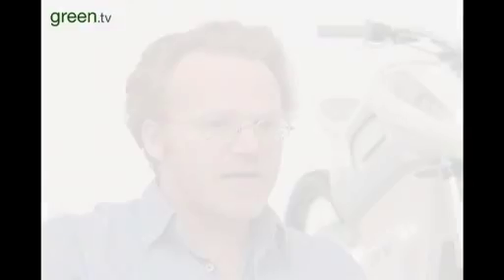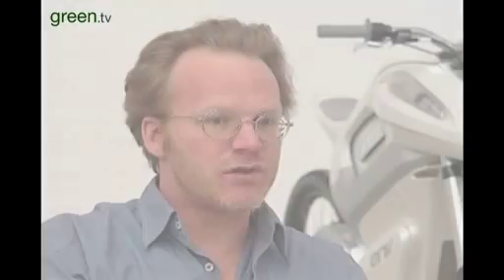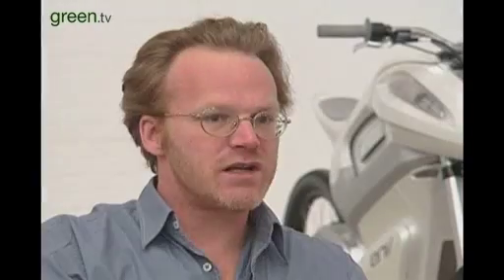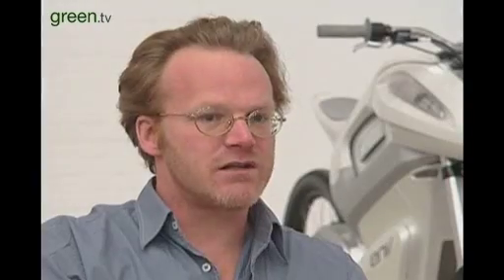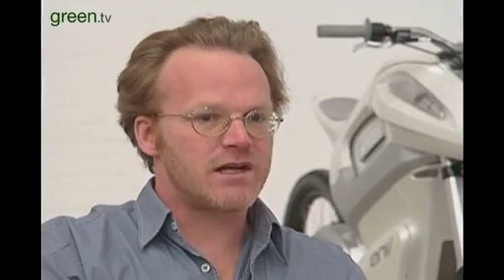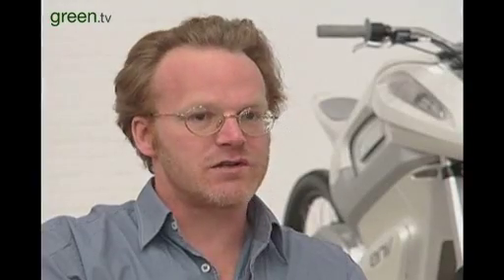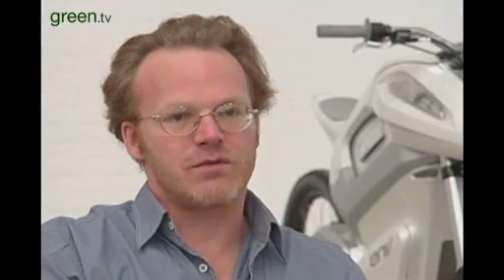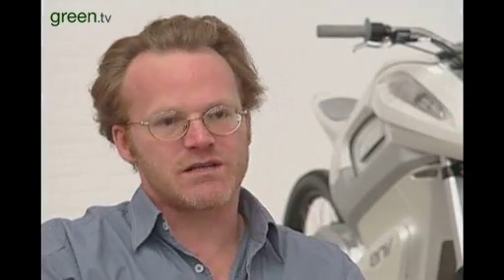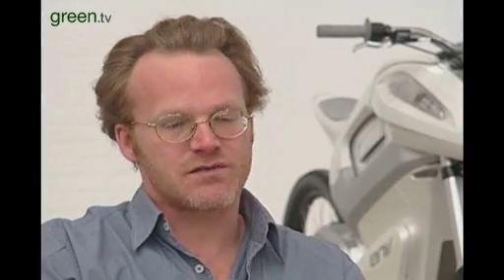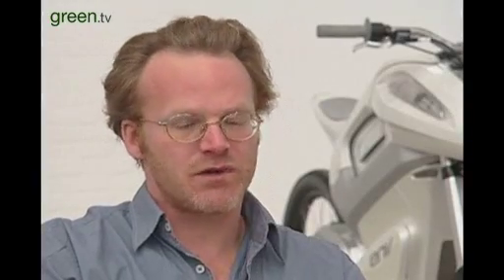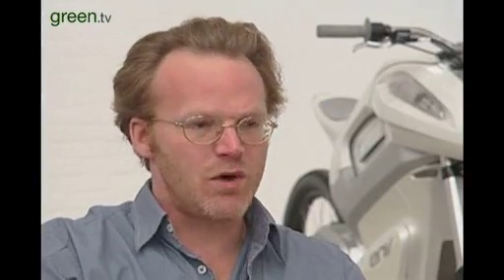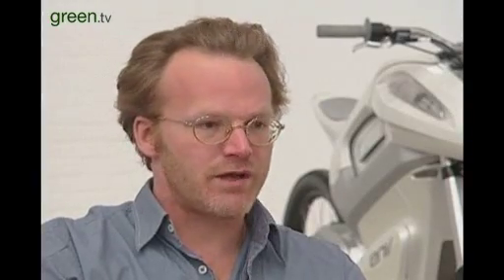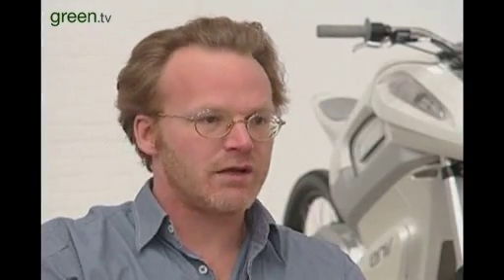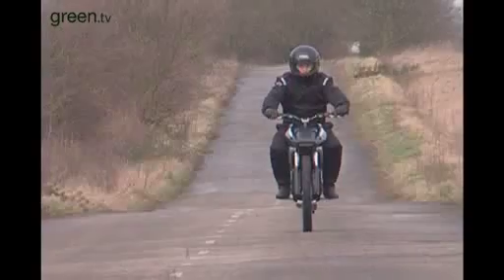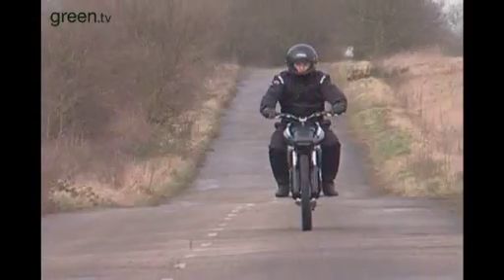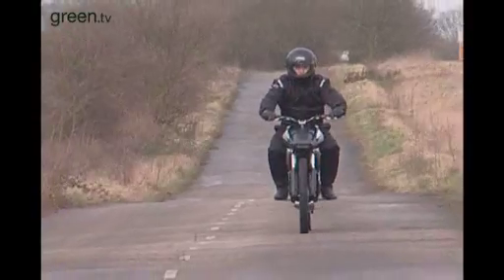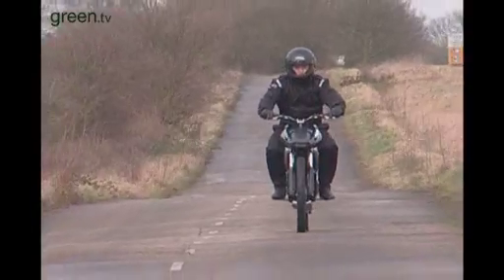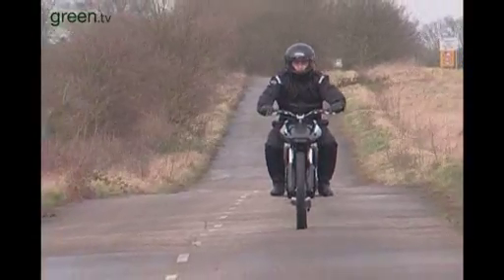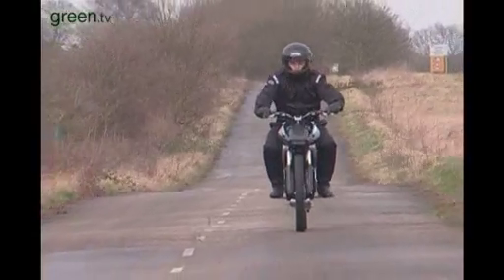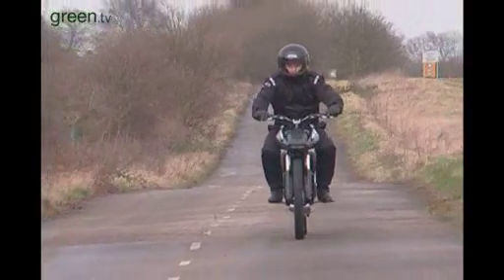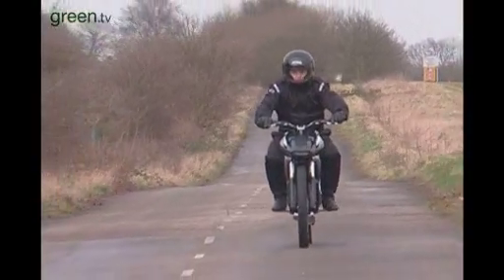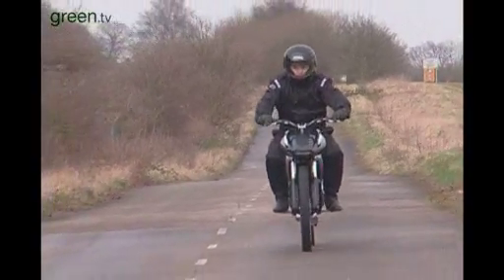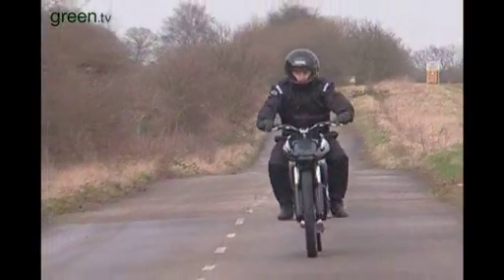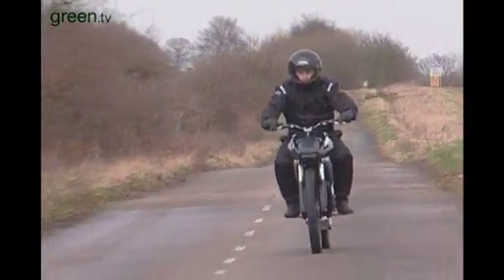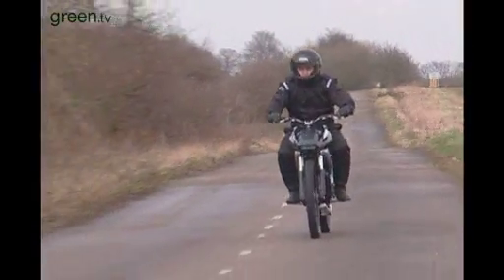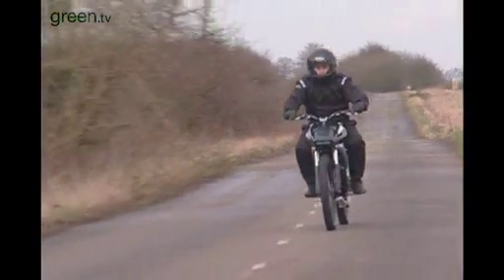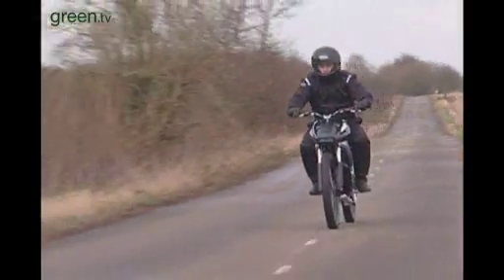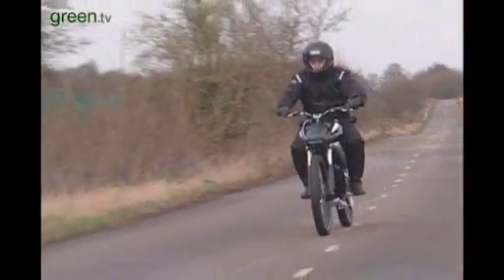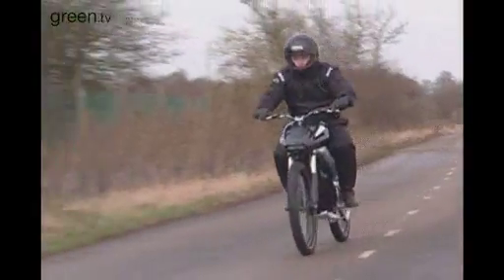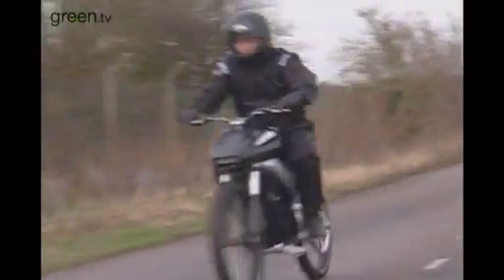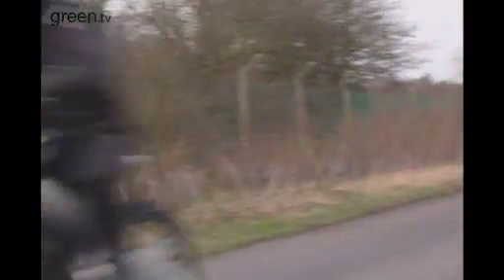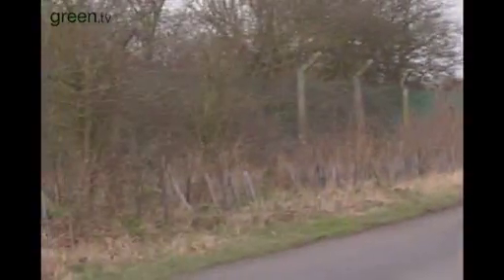If we try and sell this technology on the basis of something worthy, the chances are people aren't going to buy it. The key thing is they look great and they're great fun to ride.